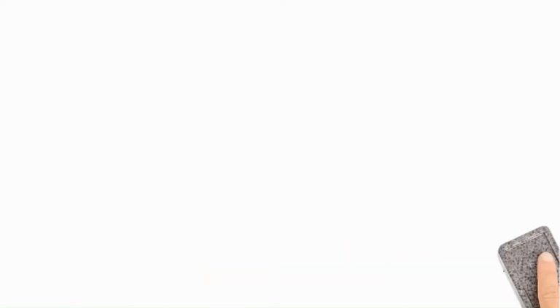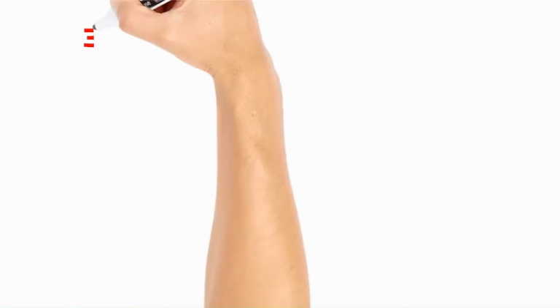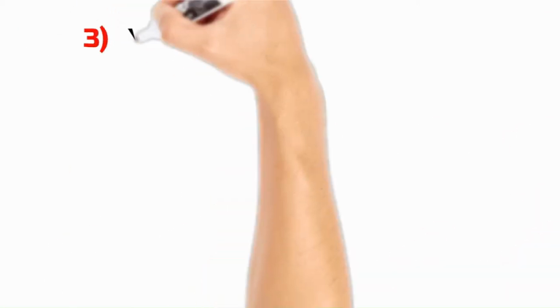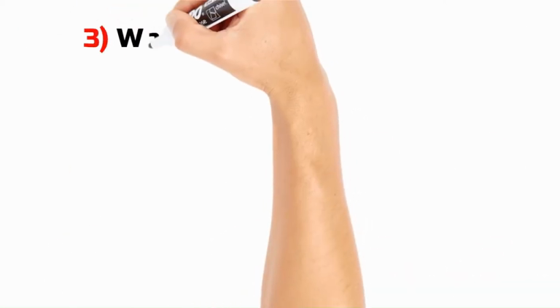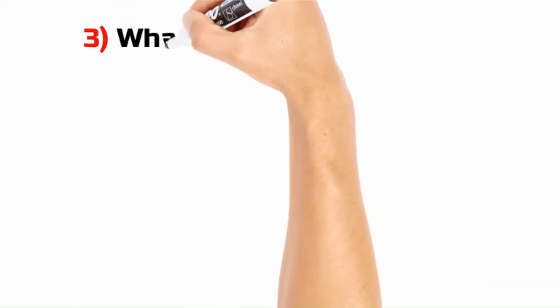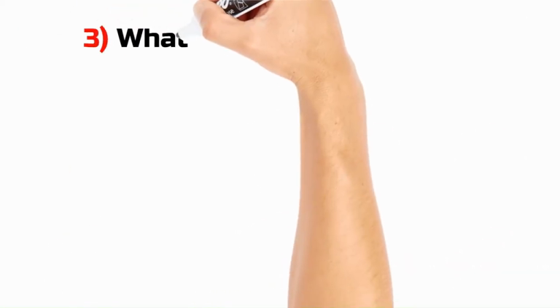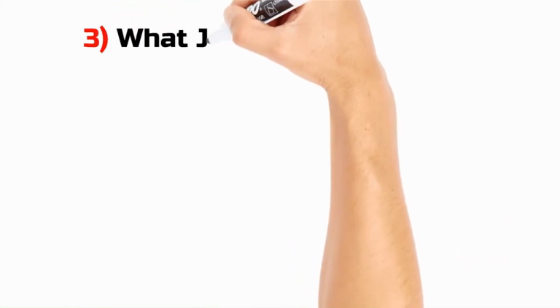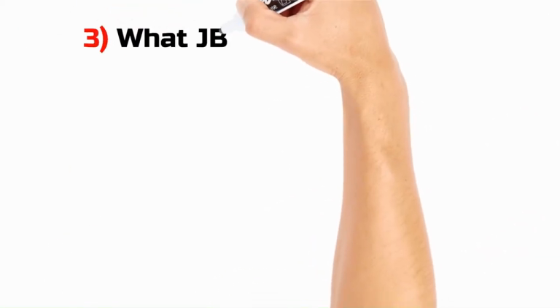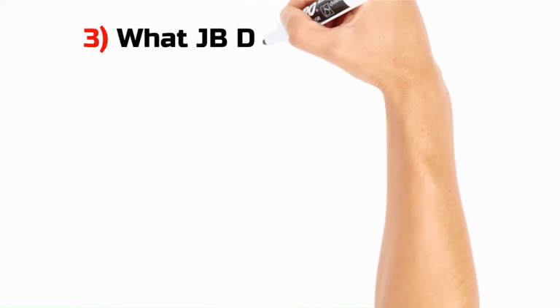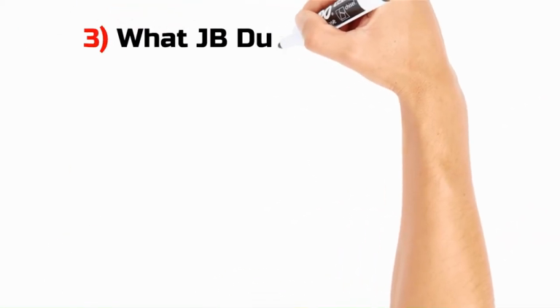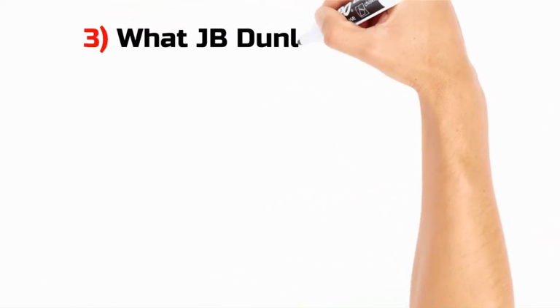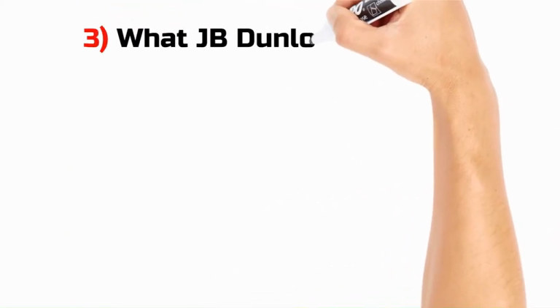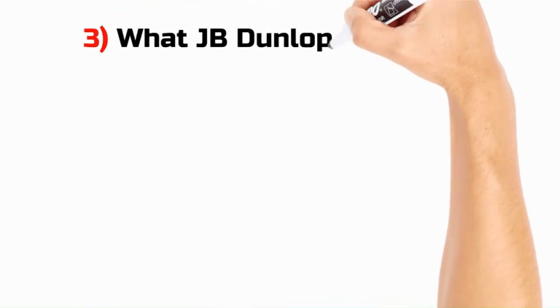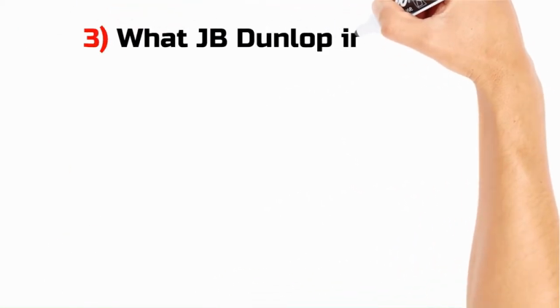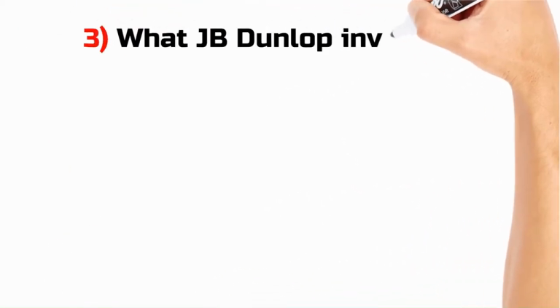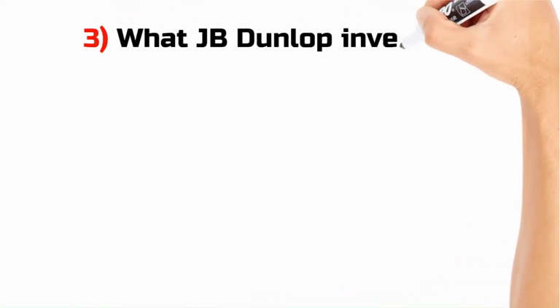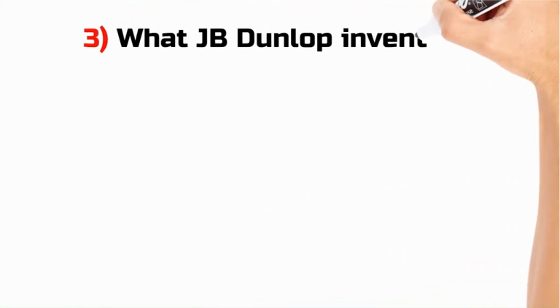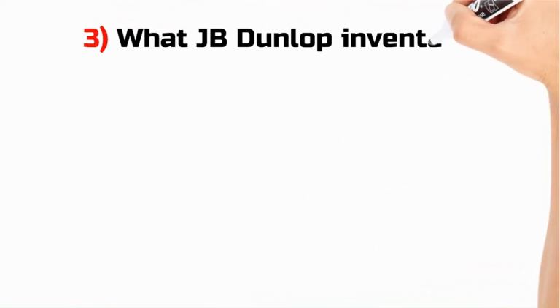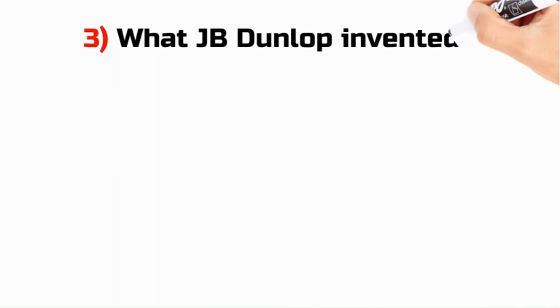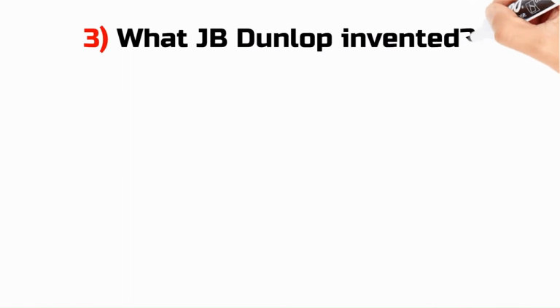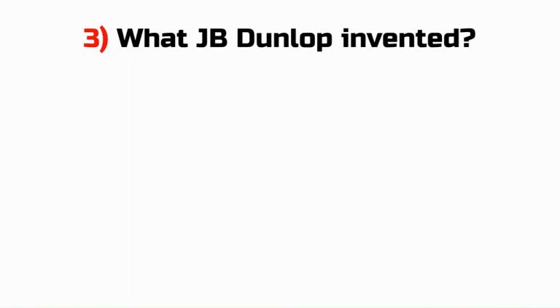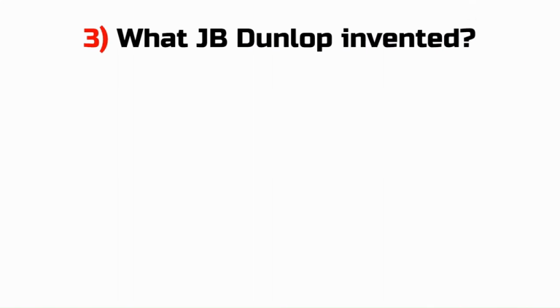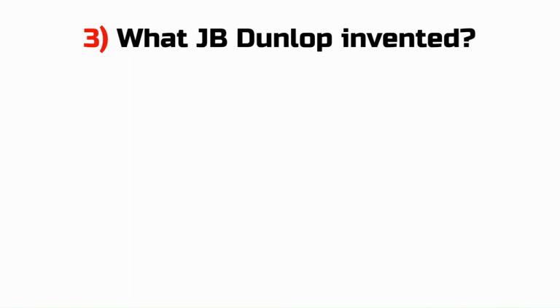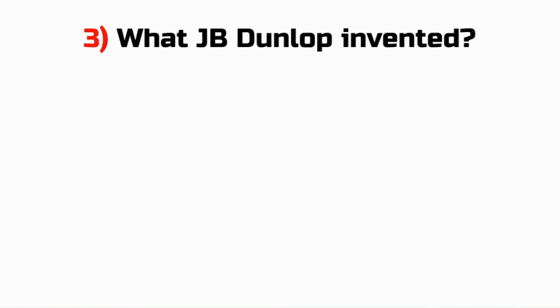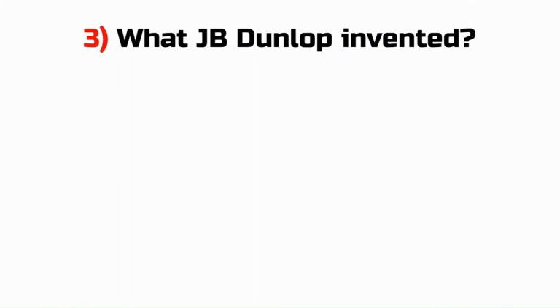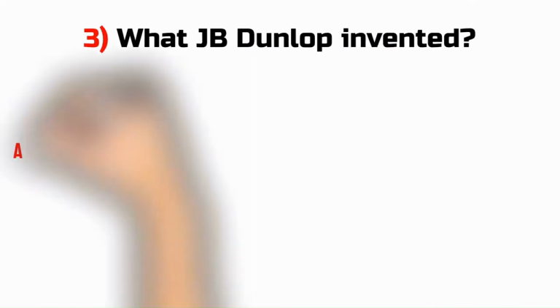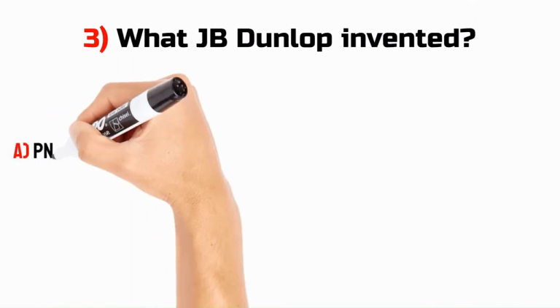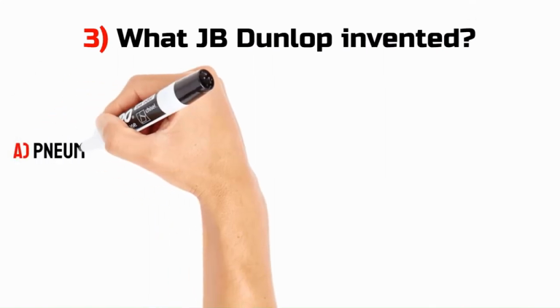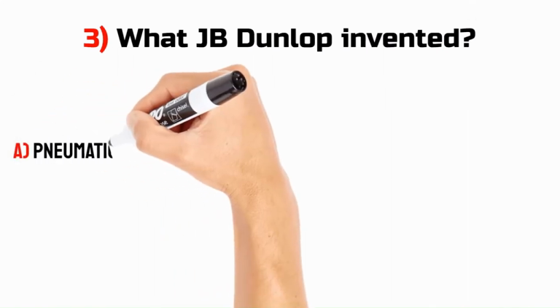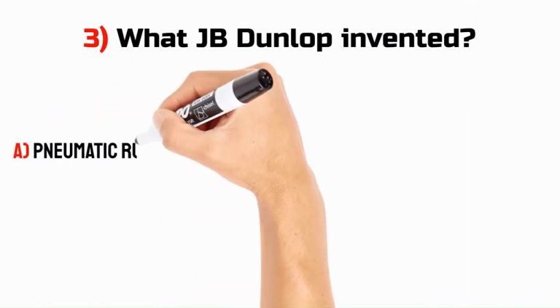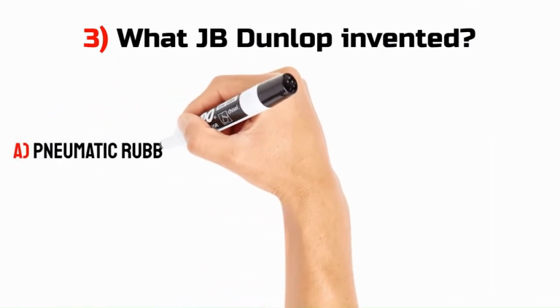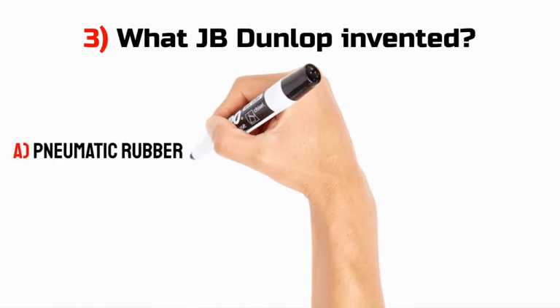What did J.B. Dunlop invent? A. Pneumatic rubber tire.